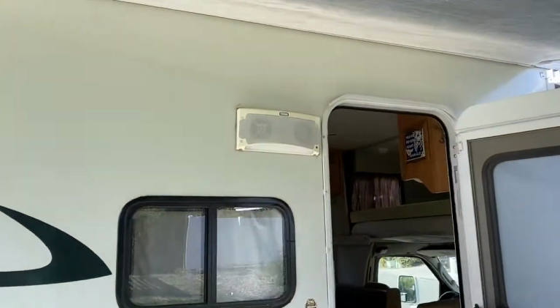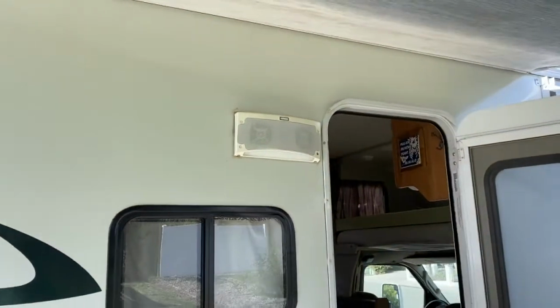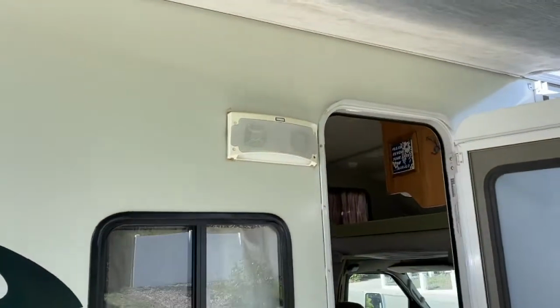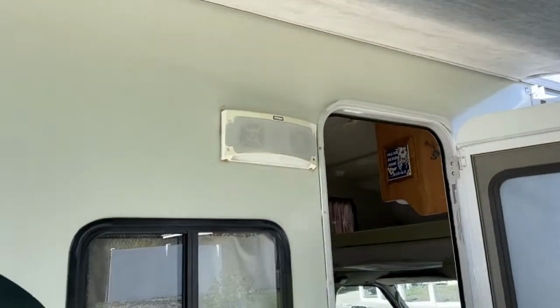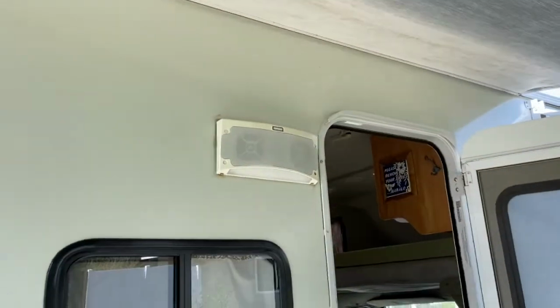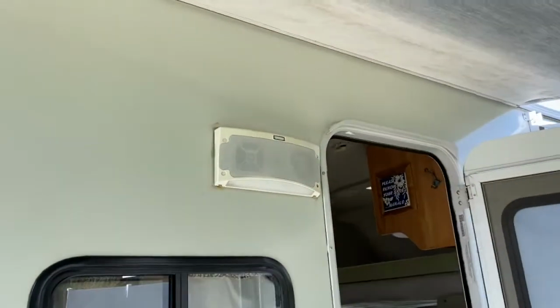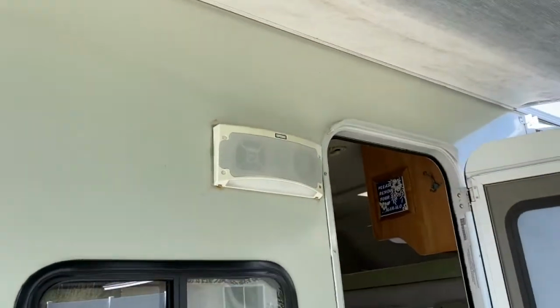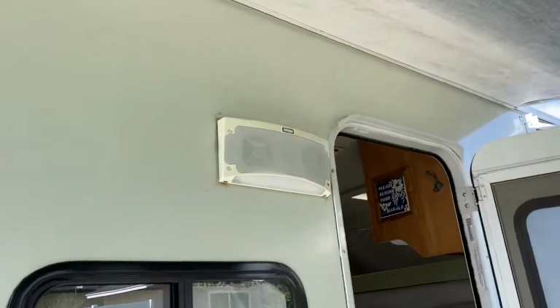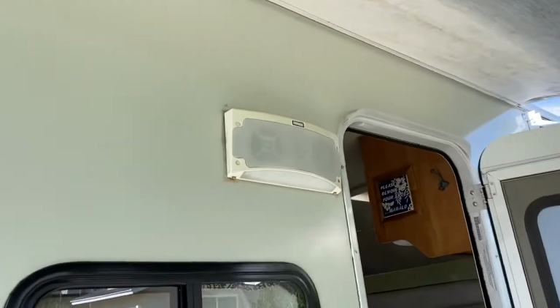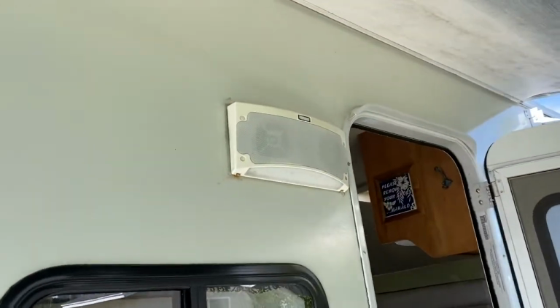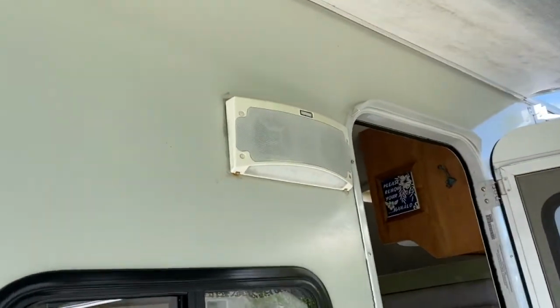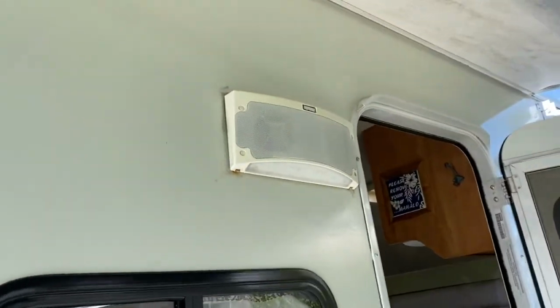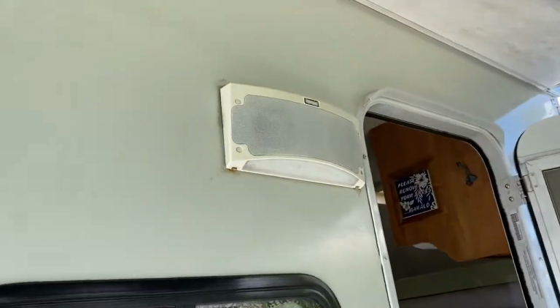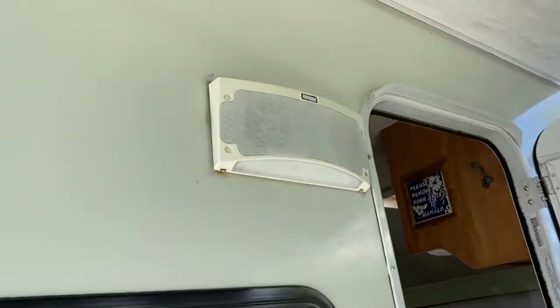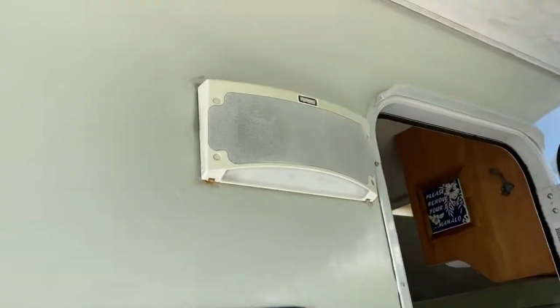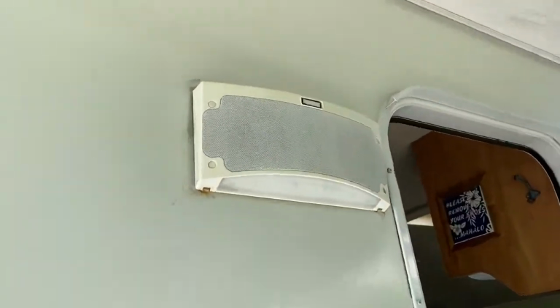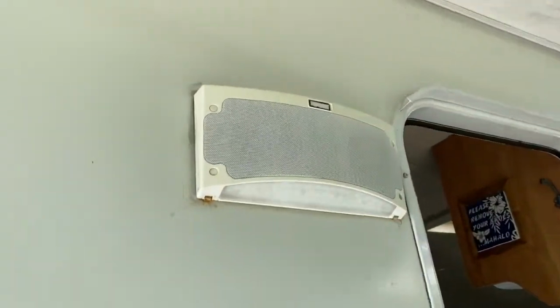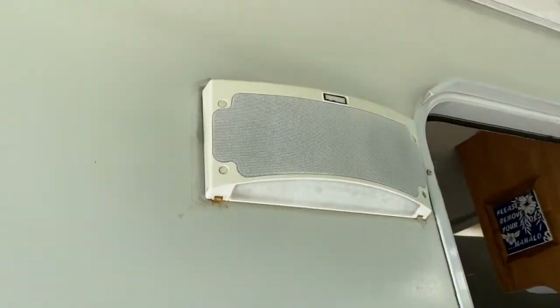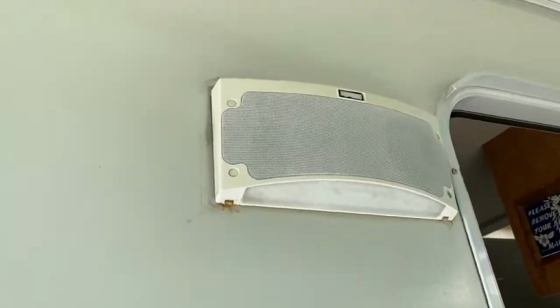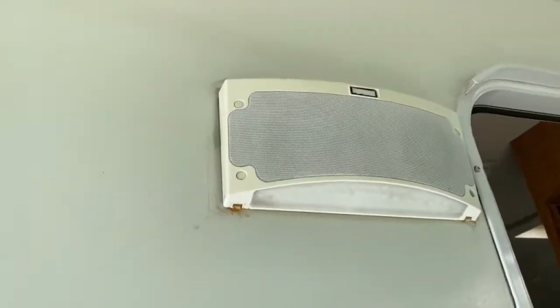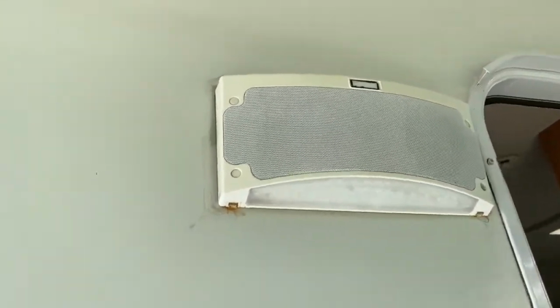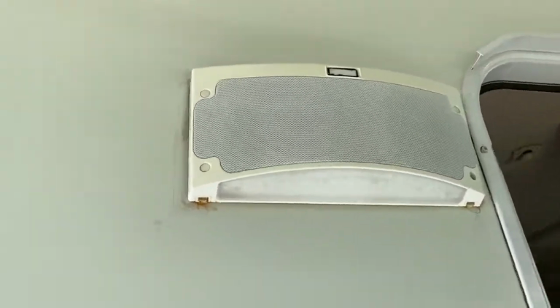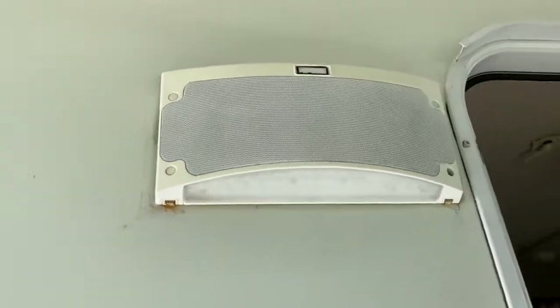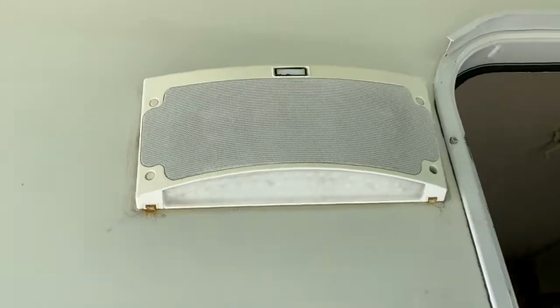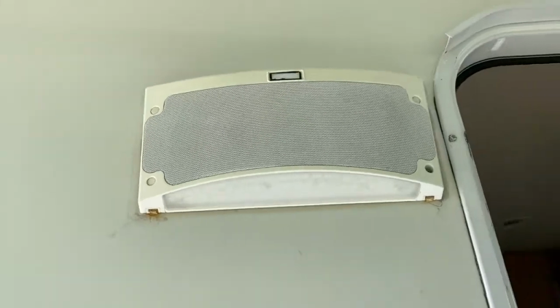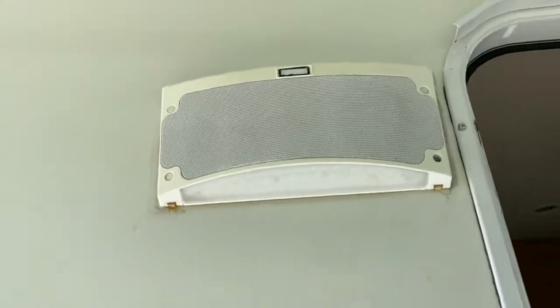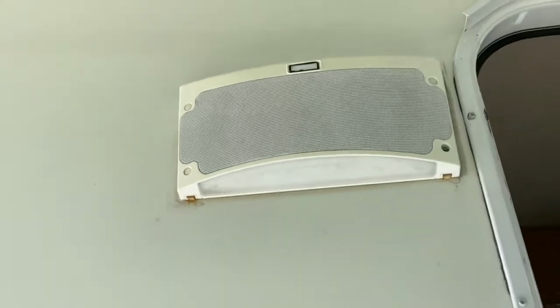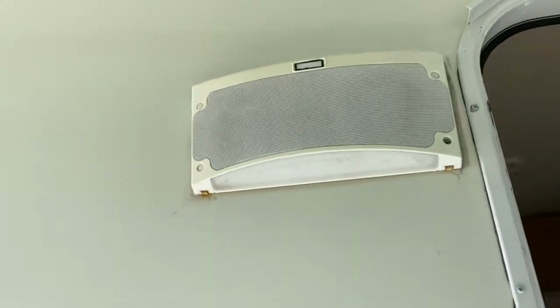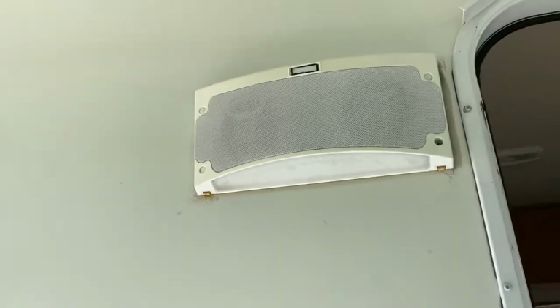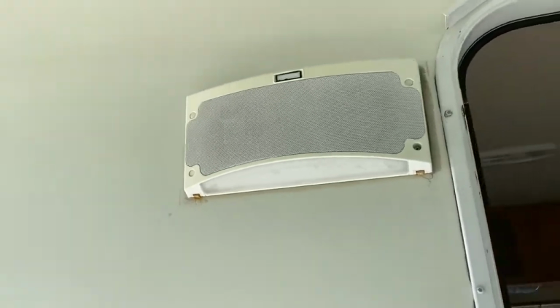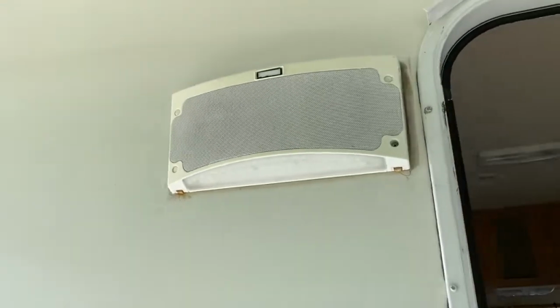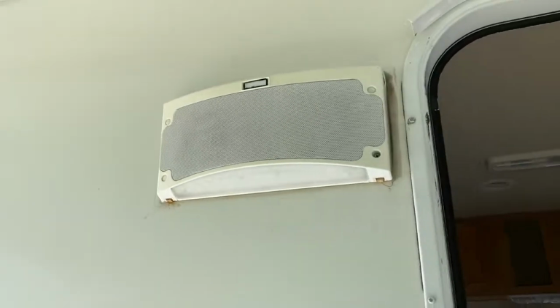This is an upgraded Bluetooth speaker. It connects to your phone so you can play music, and it also acts as a porch light.